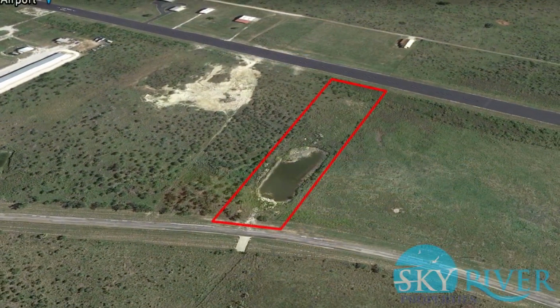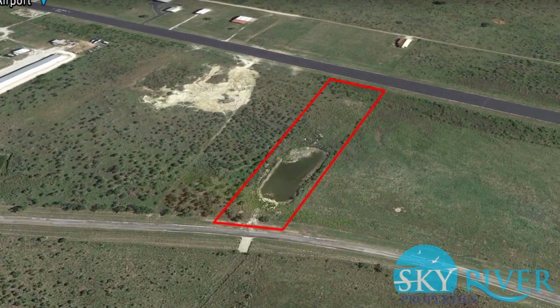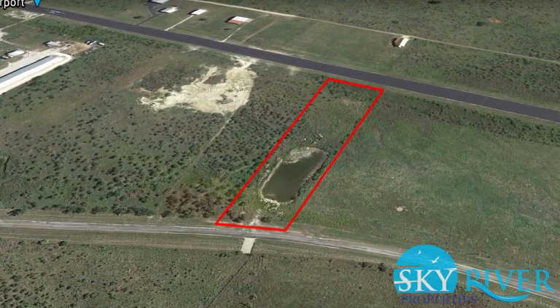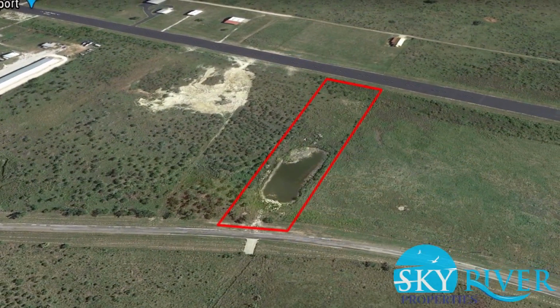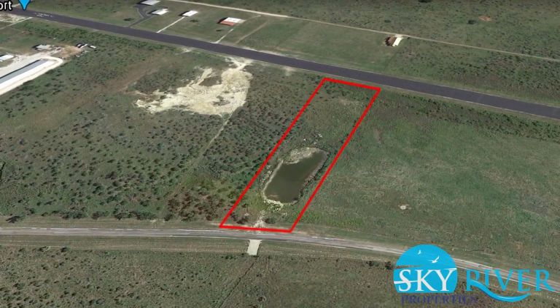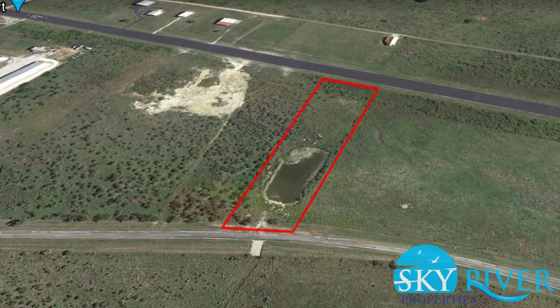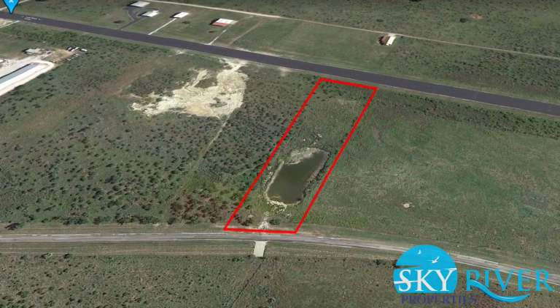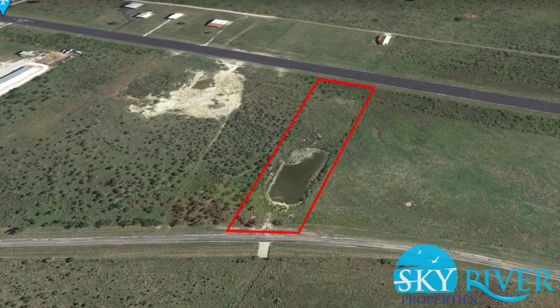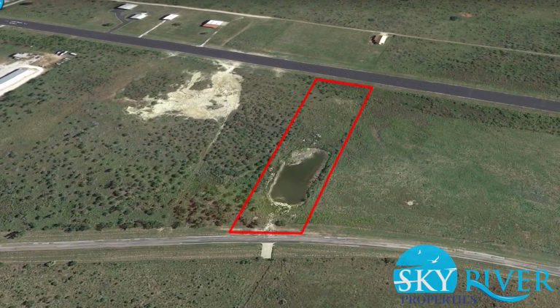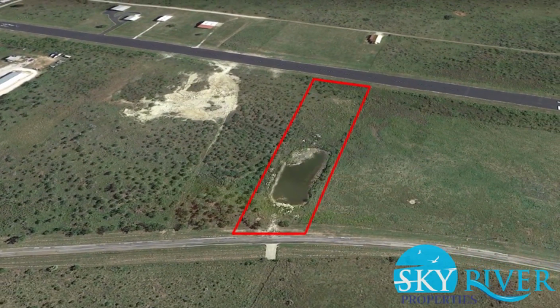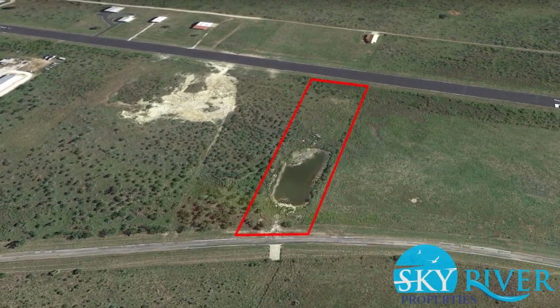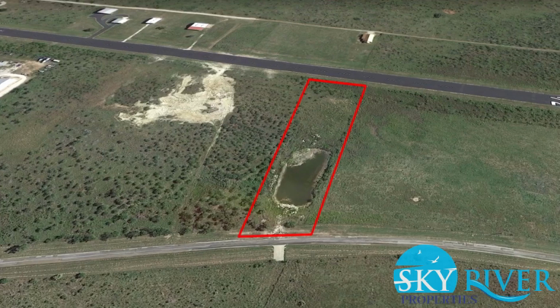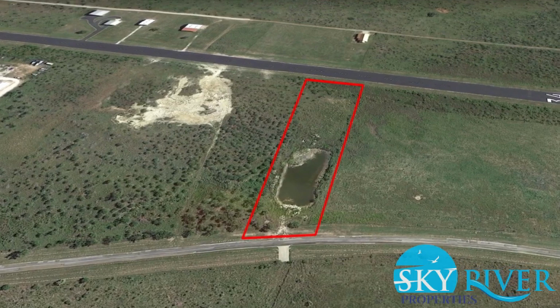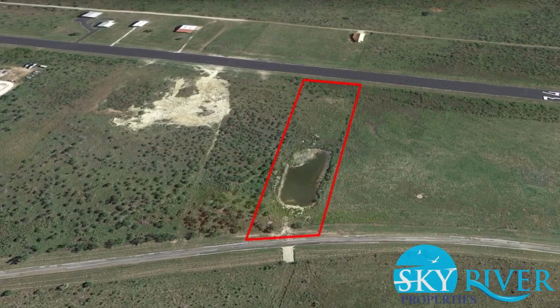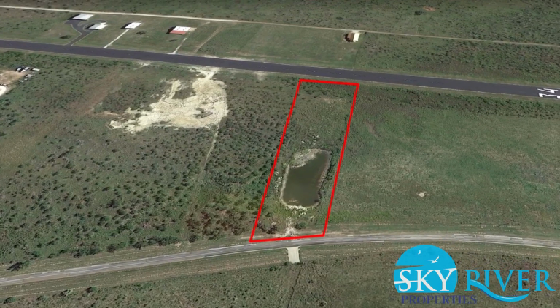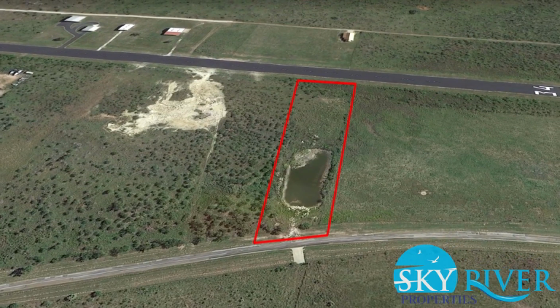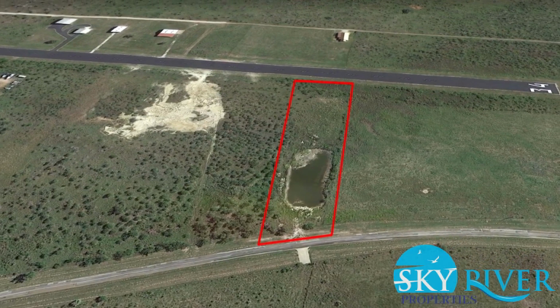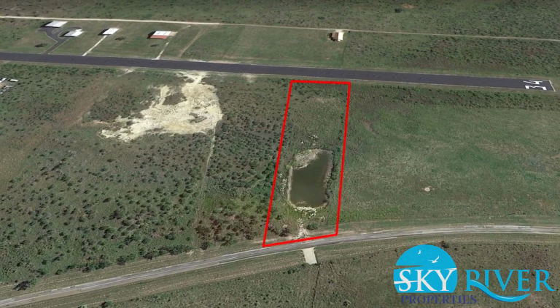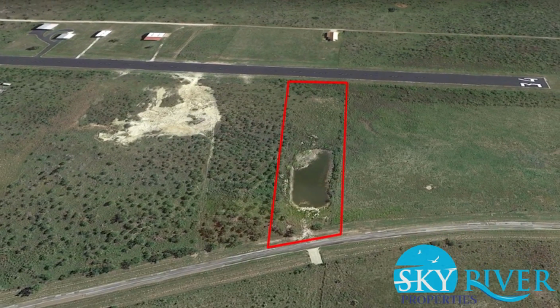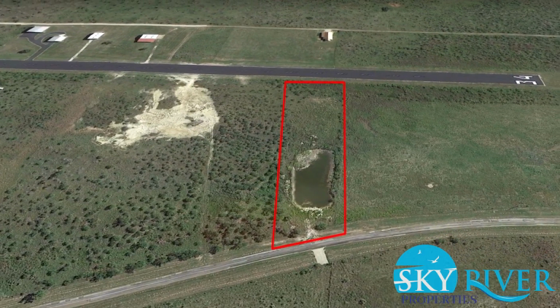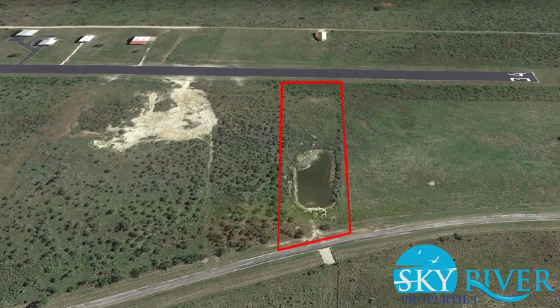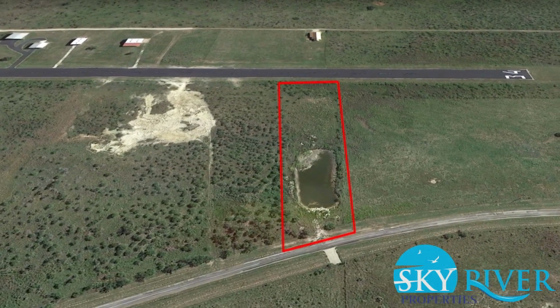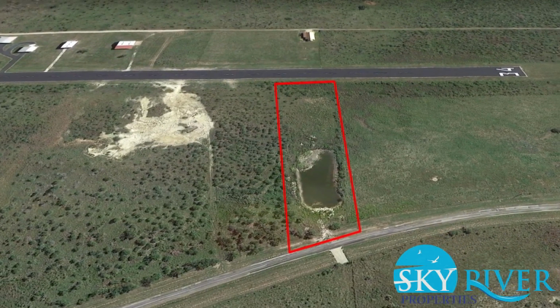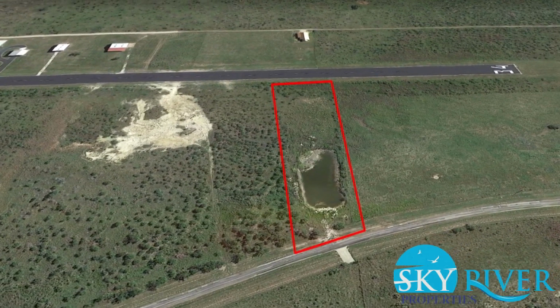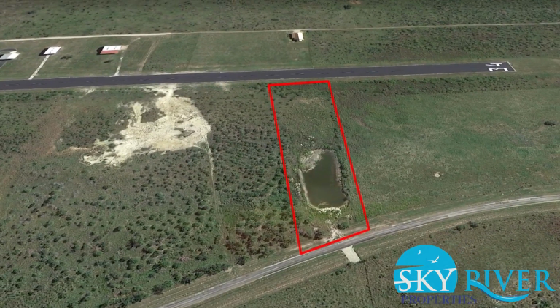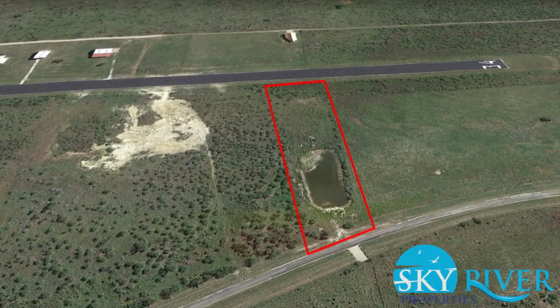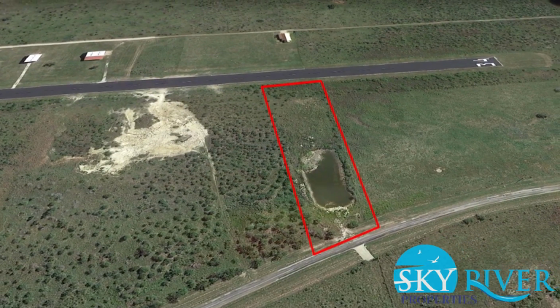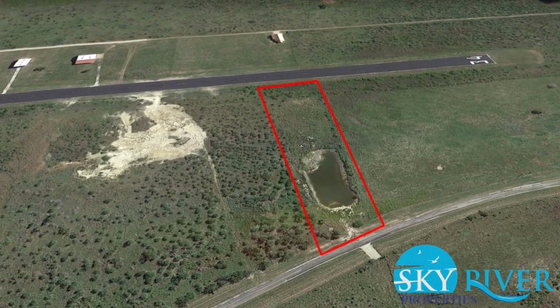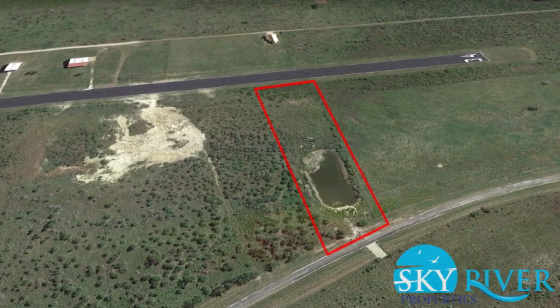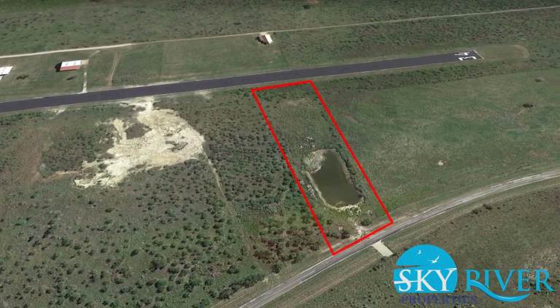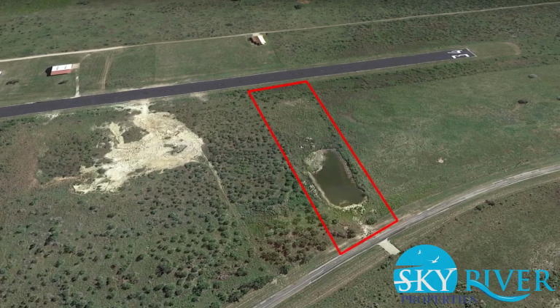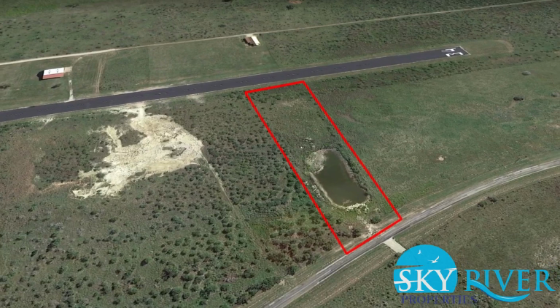Hi, this is Jenna with Sky River Properties, LLC. Please stay tuned at the end of this video for how to purchase this property.